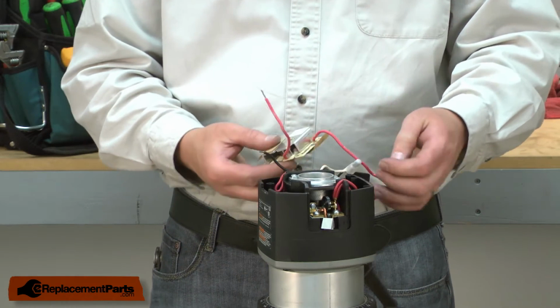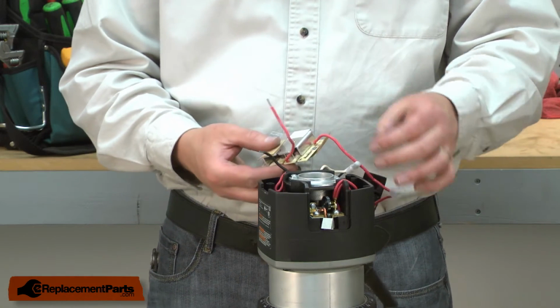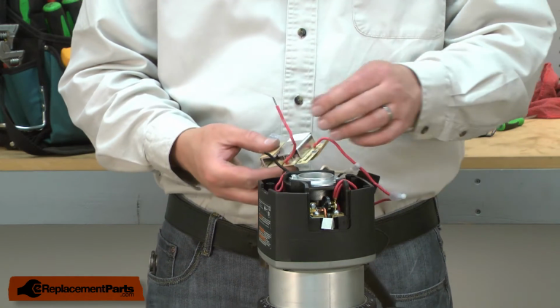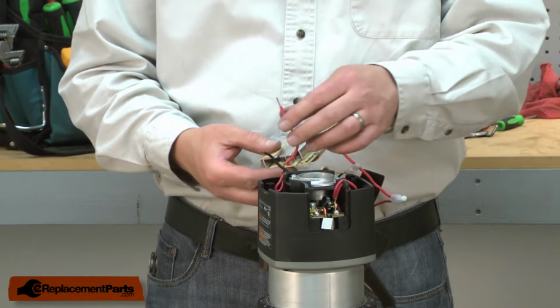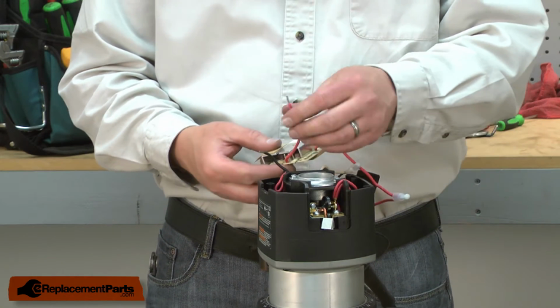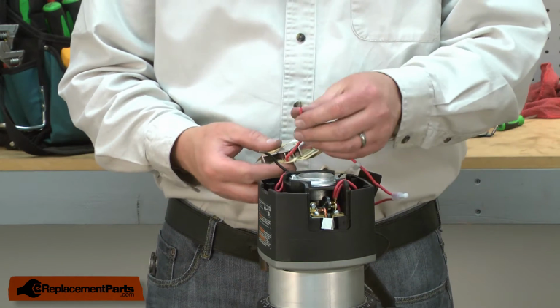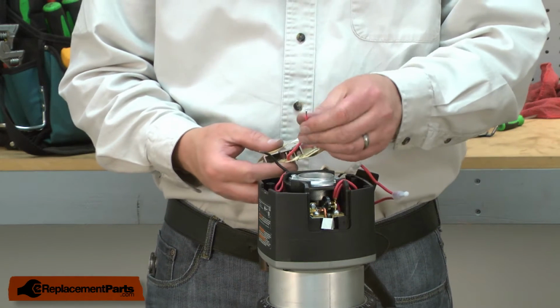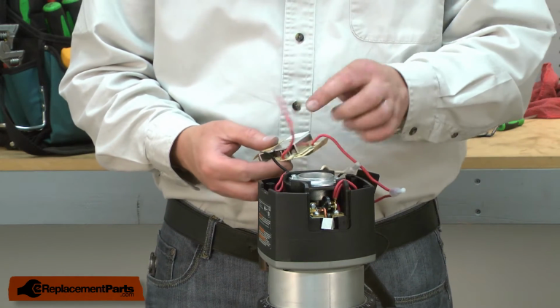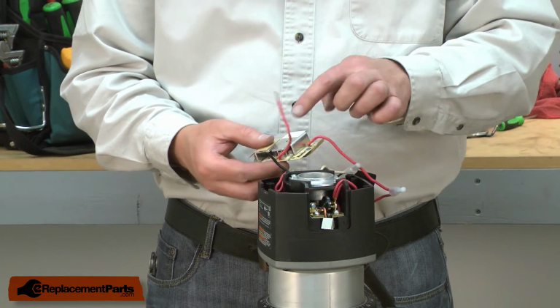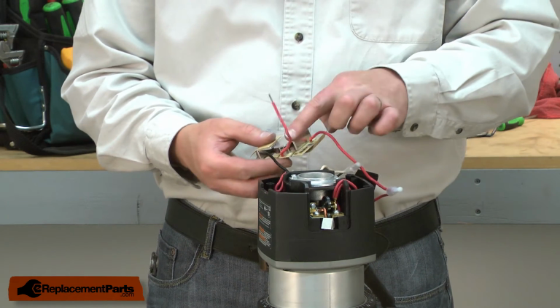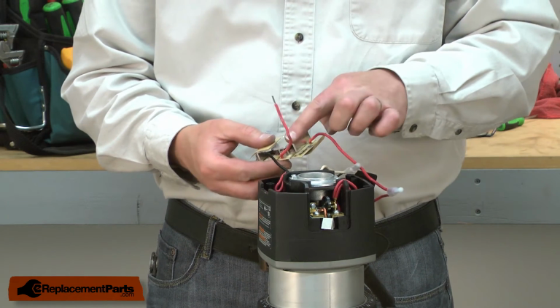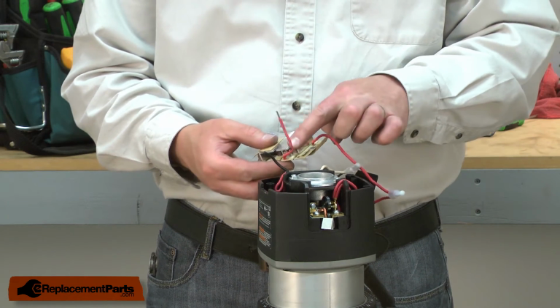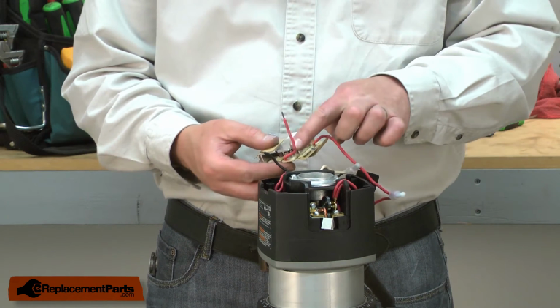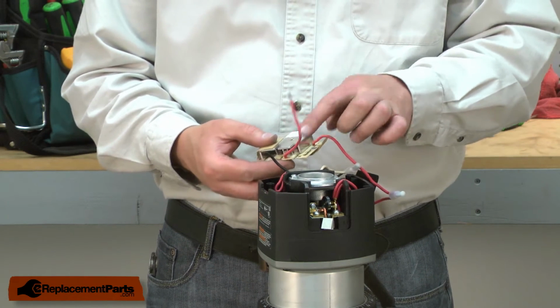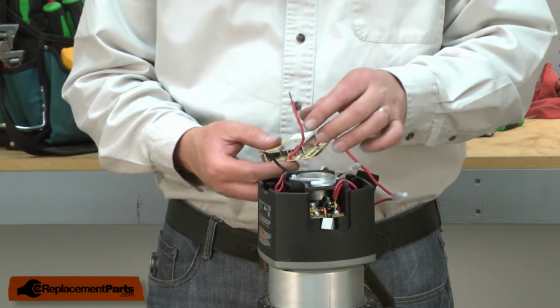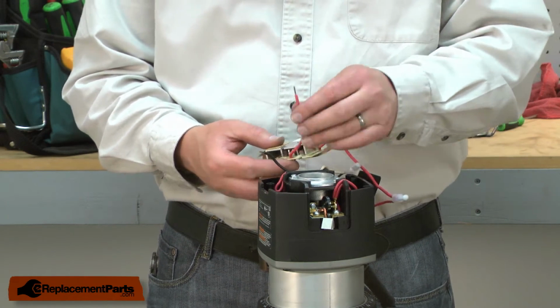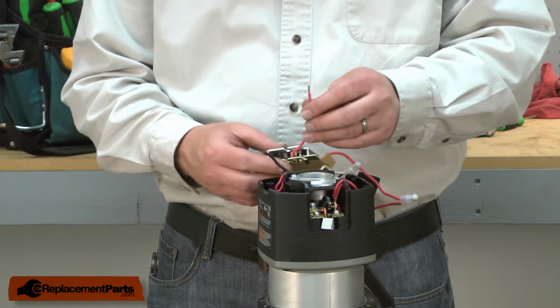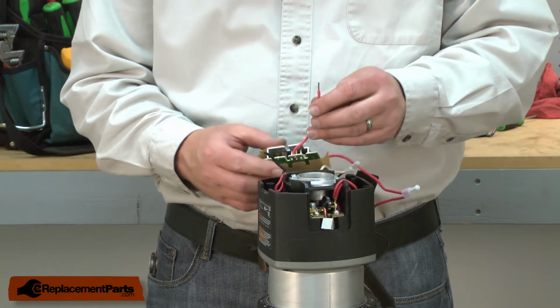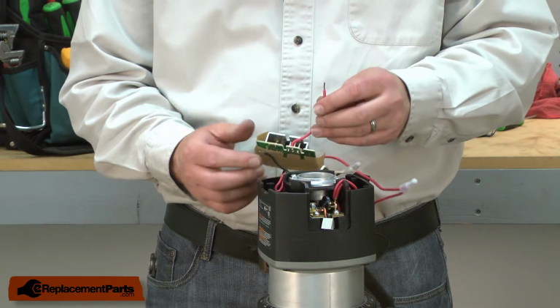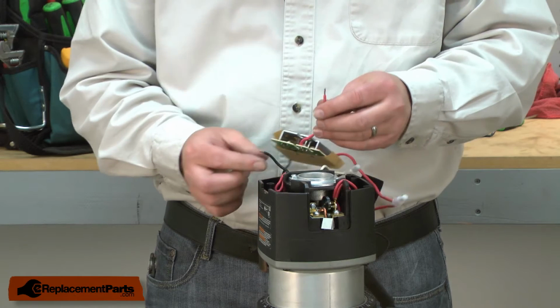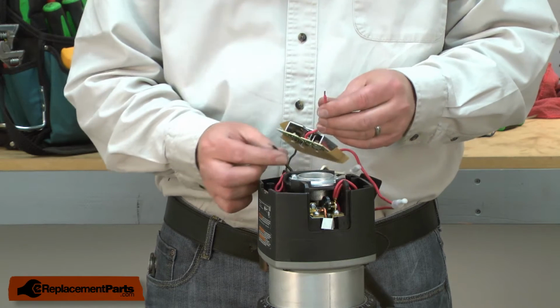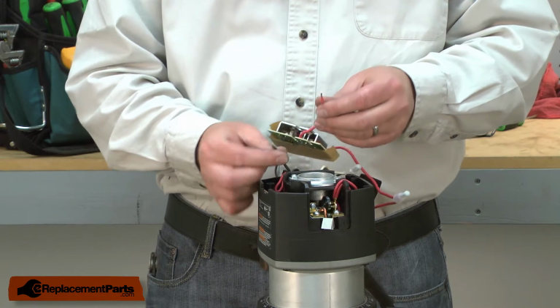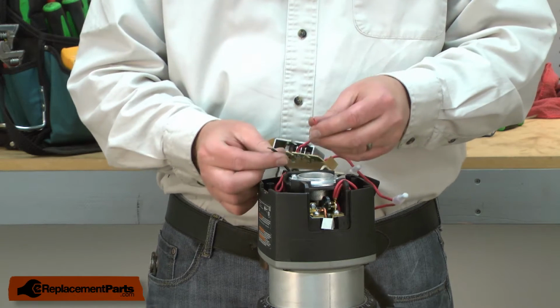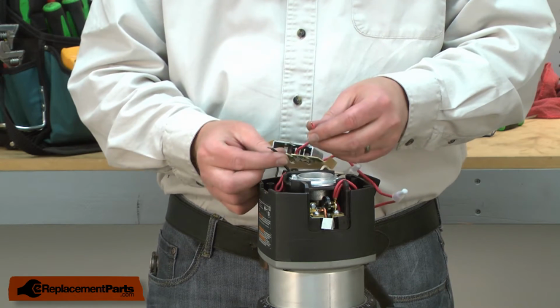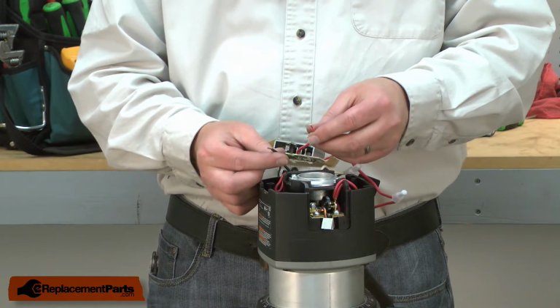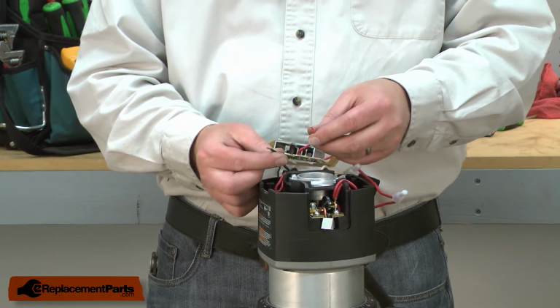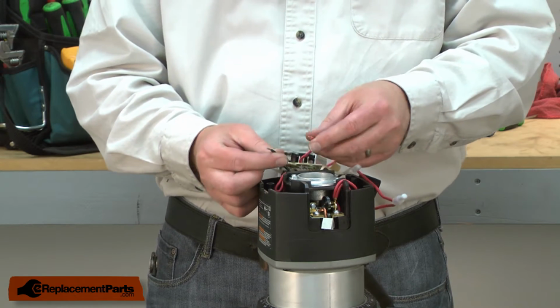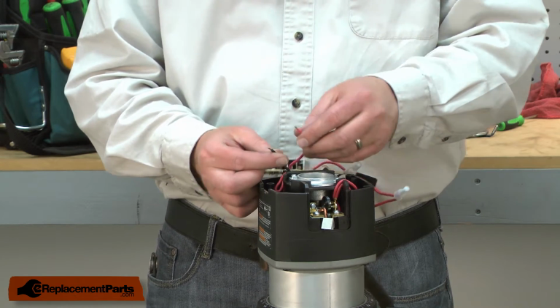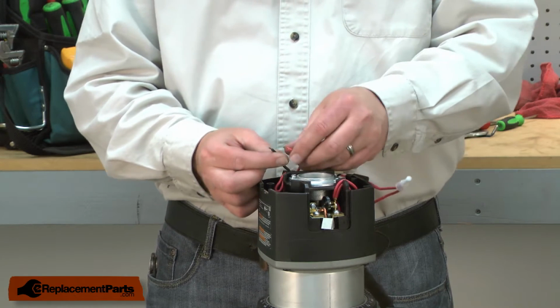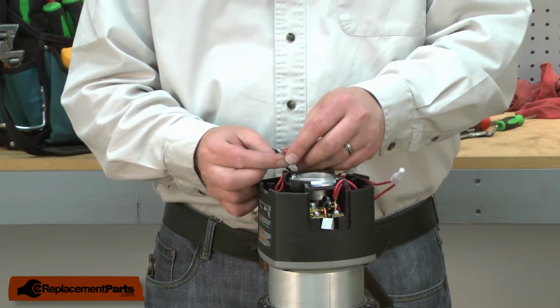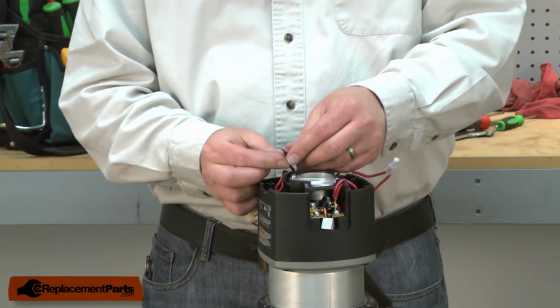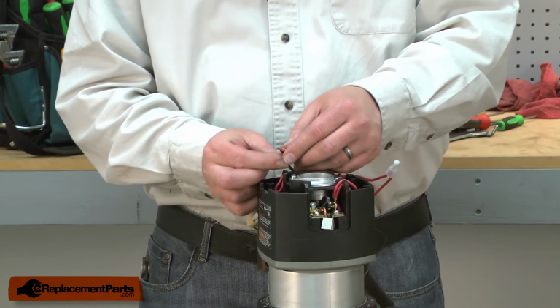Finally, I'll connect the last red wire from the speed control to the black wire coming from the field.